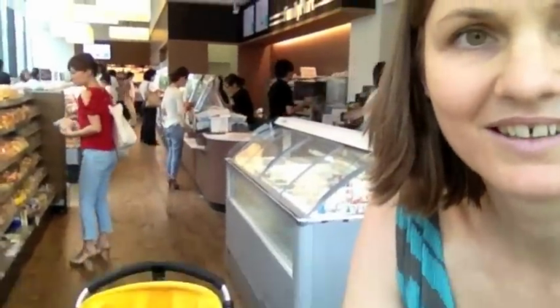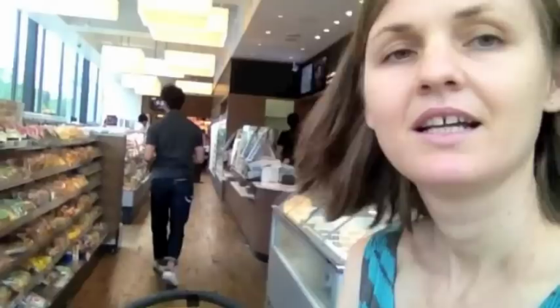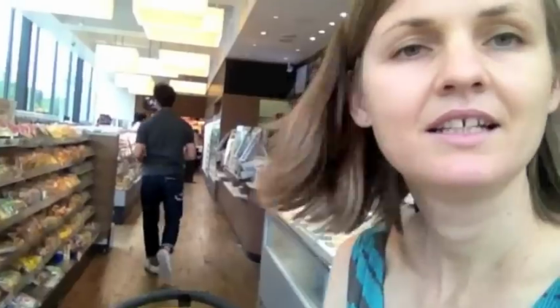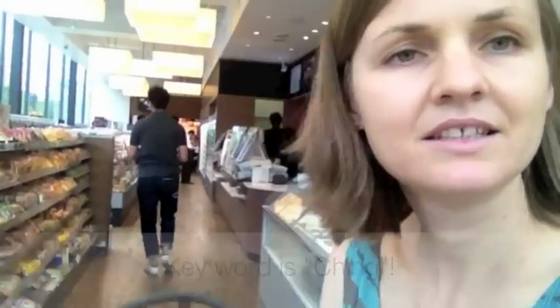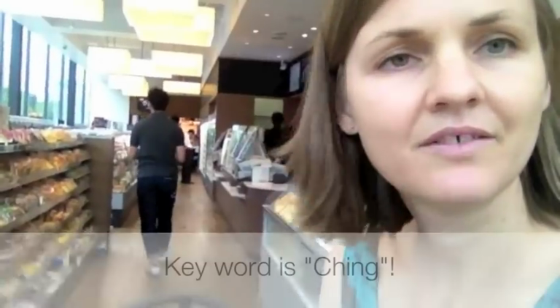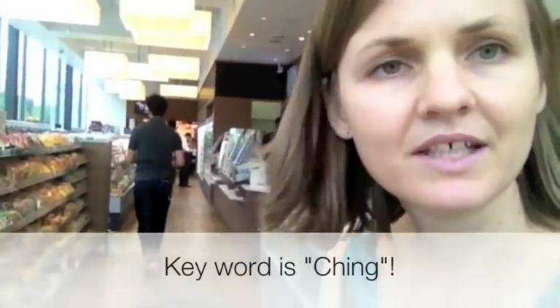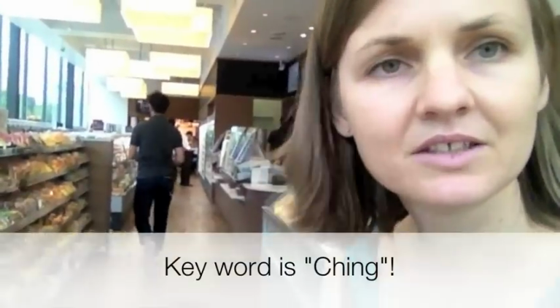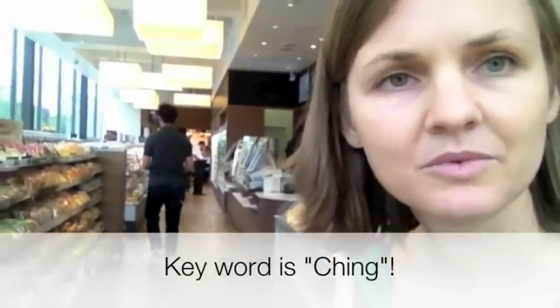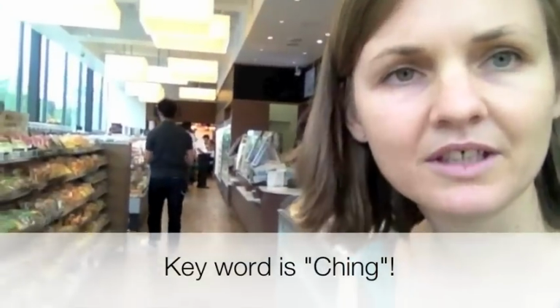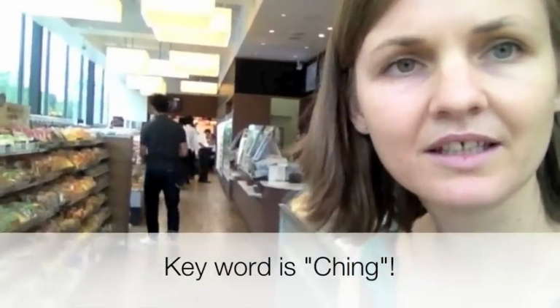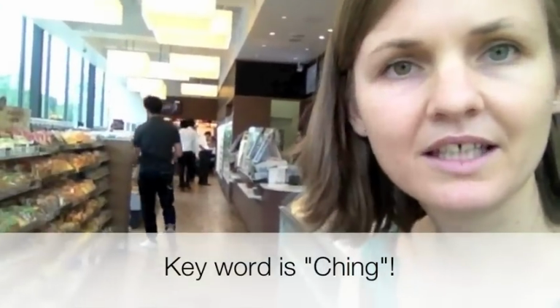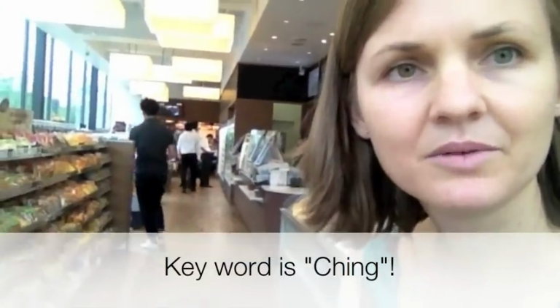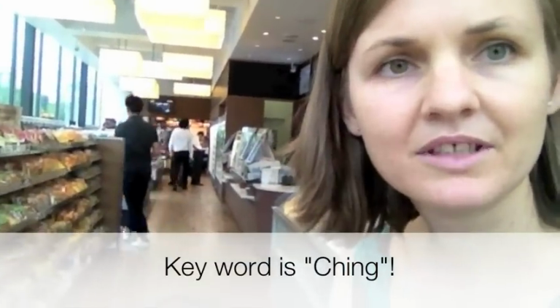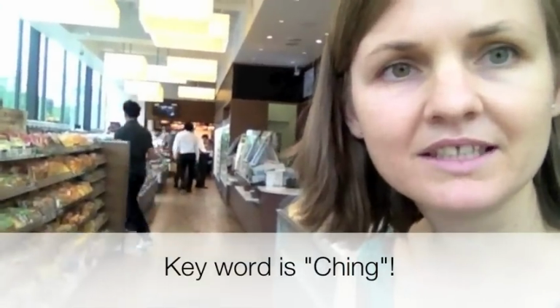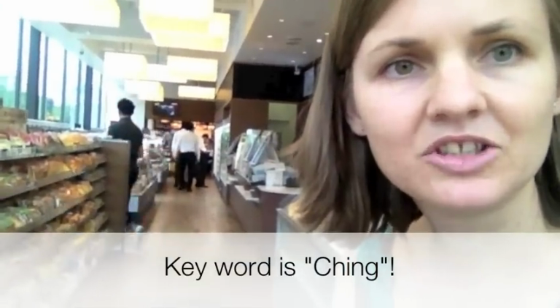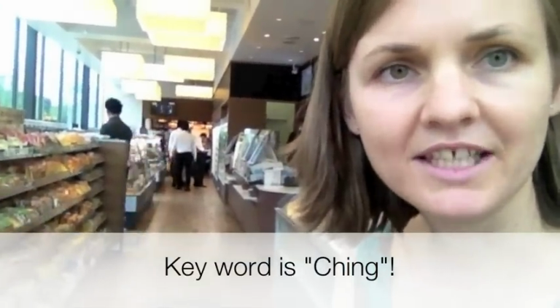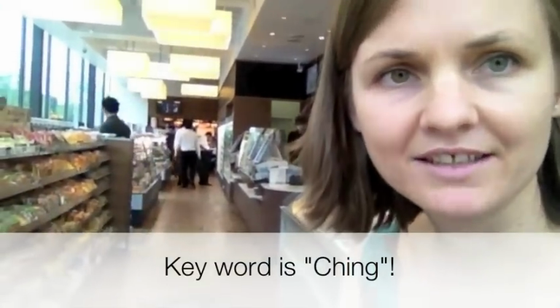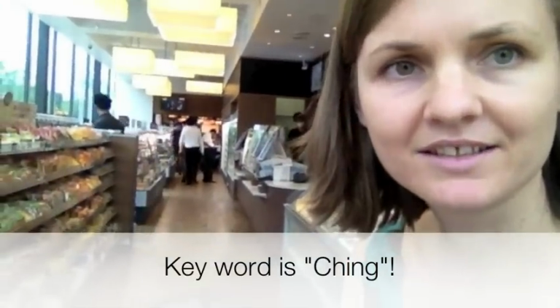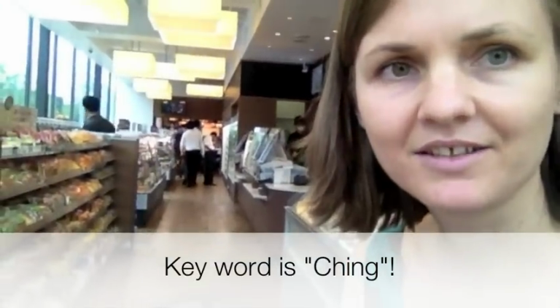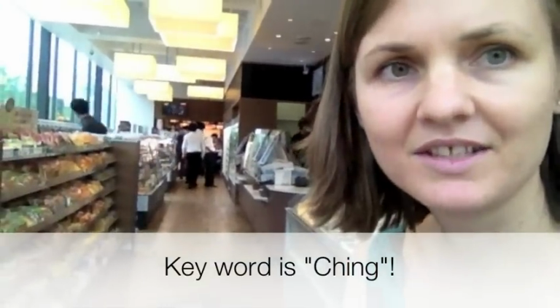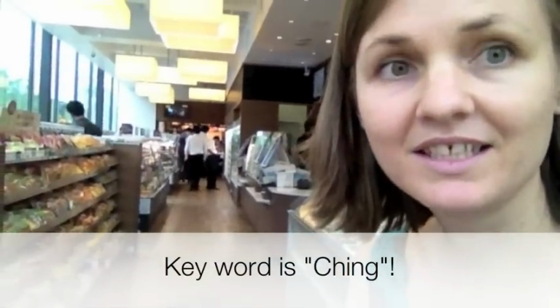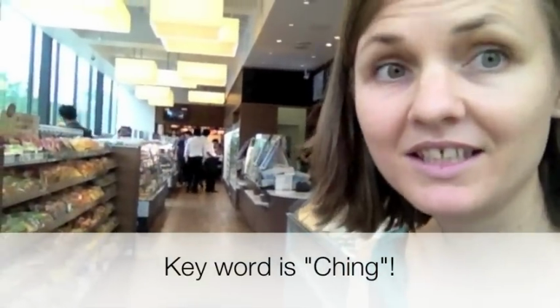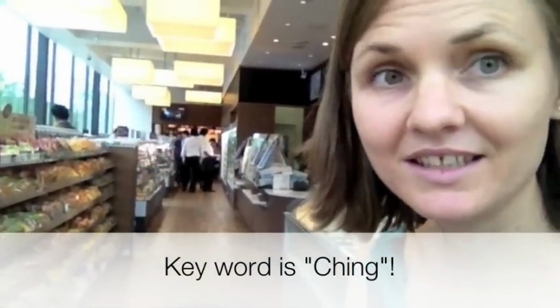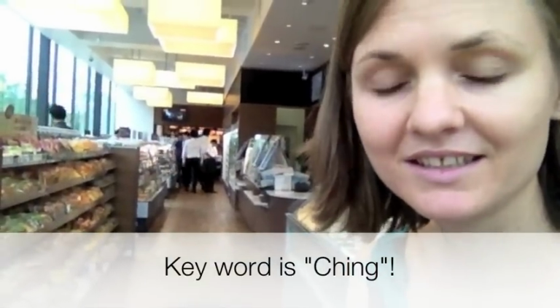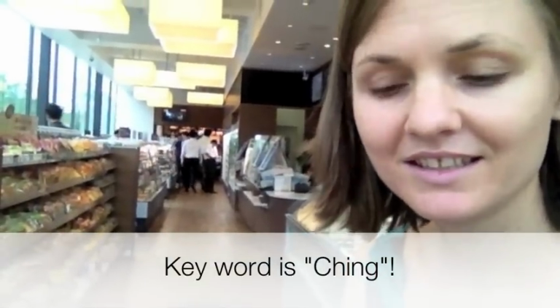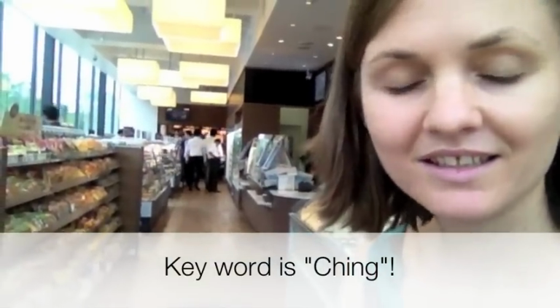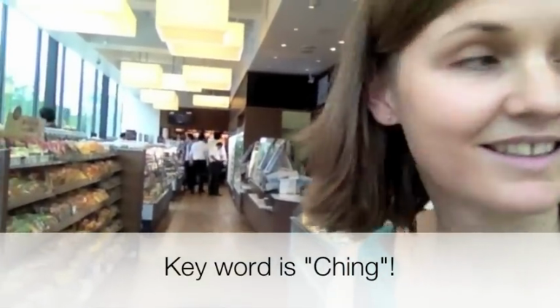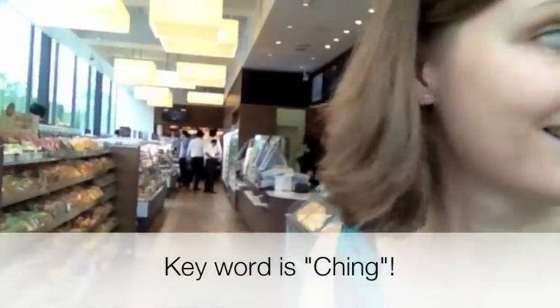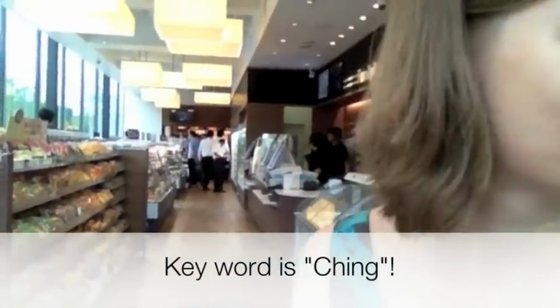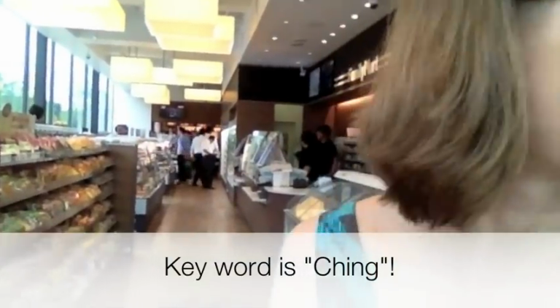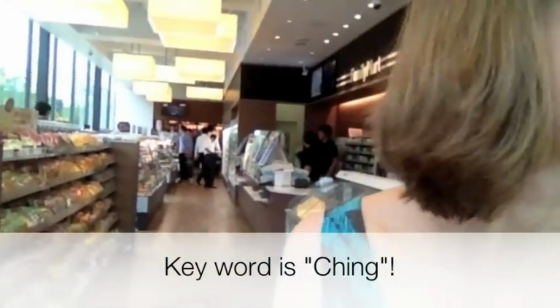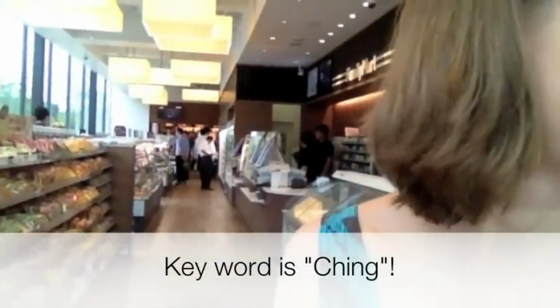And if that doesn't work, the key word is ching. So if you just say ching, they should understand.